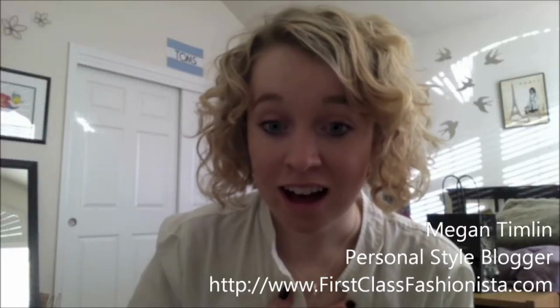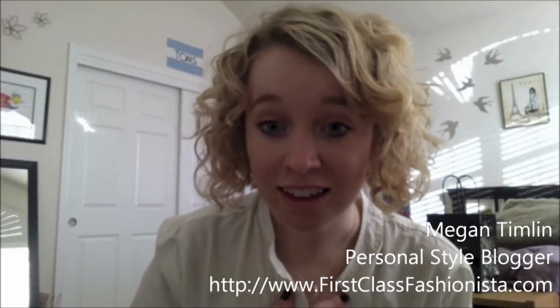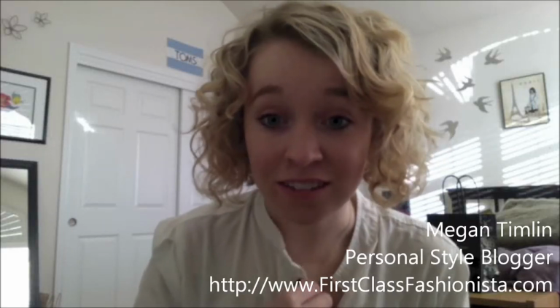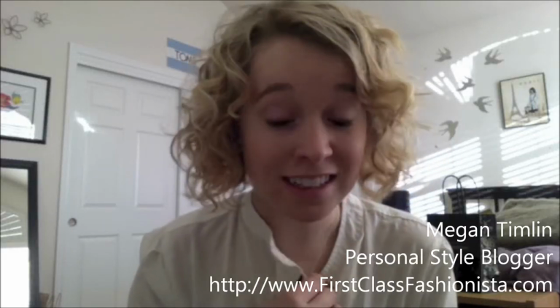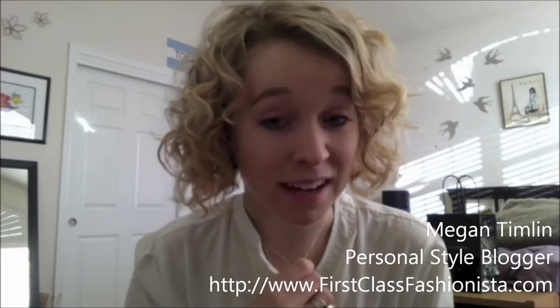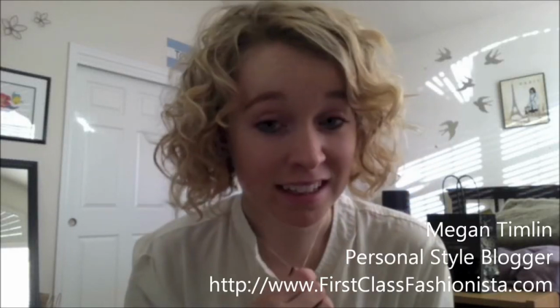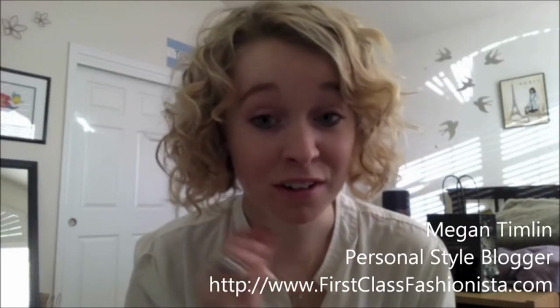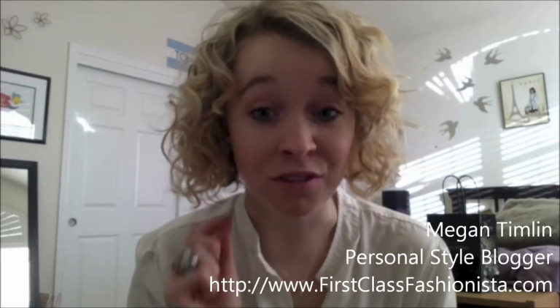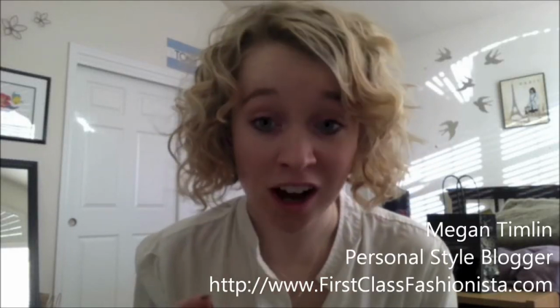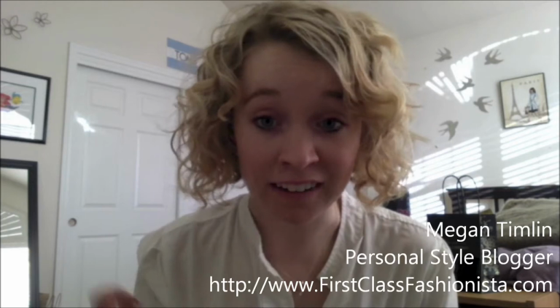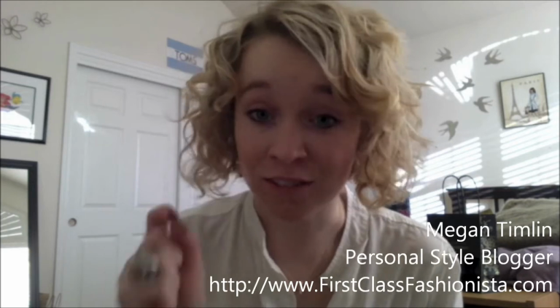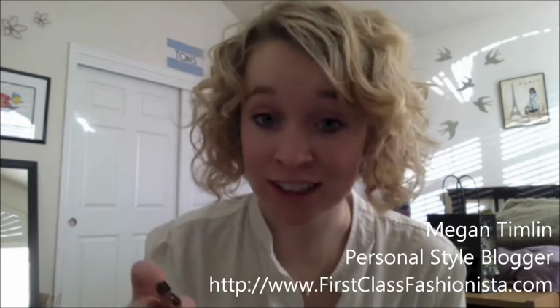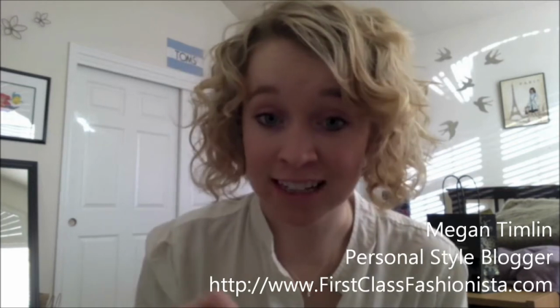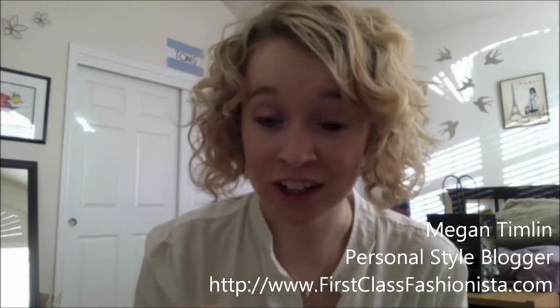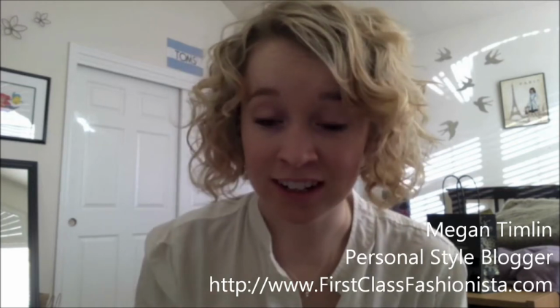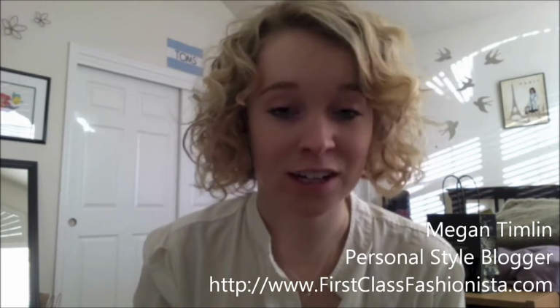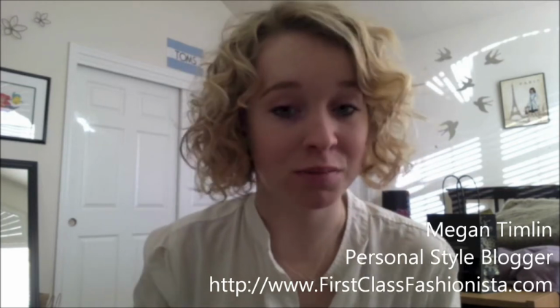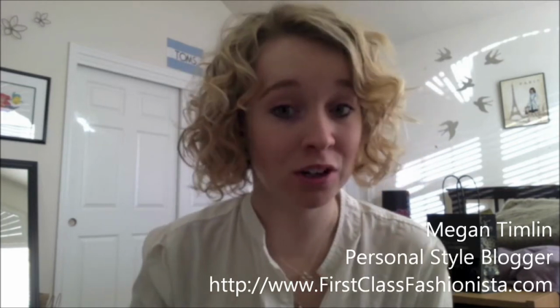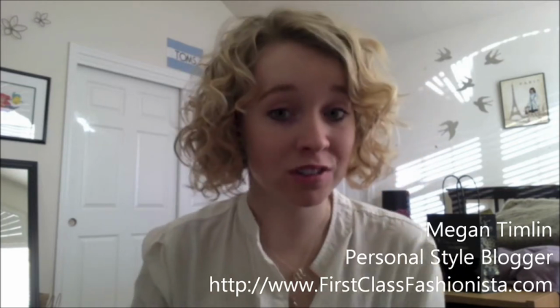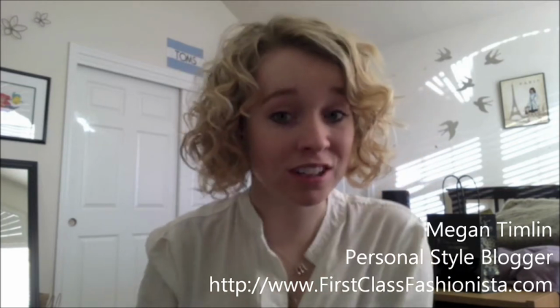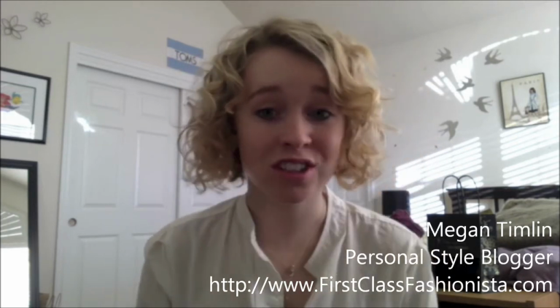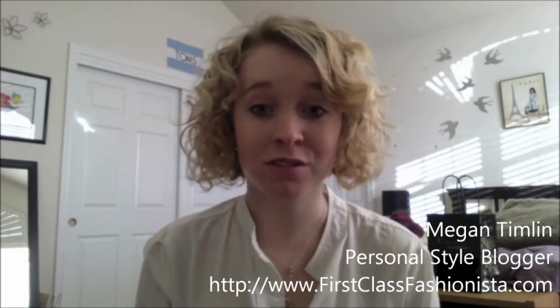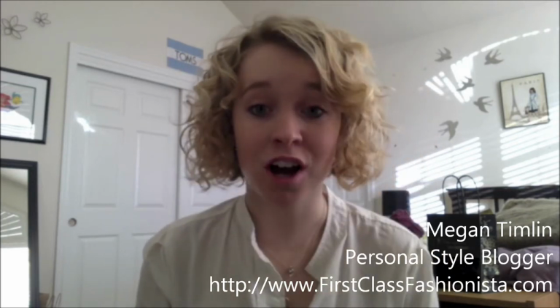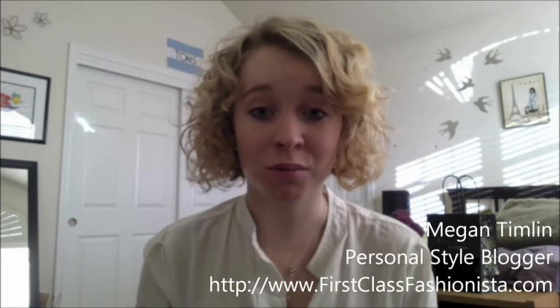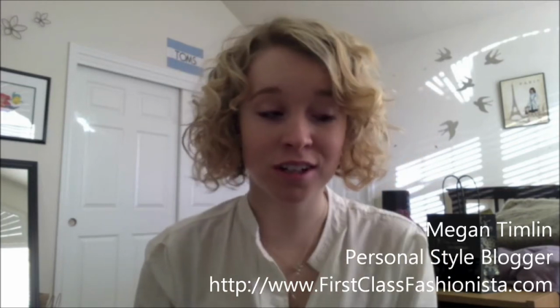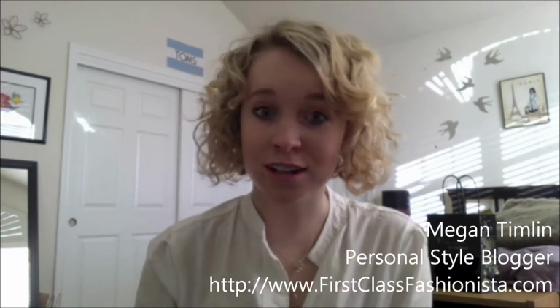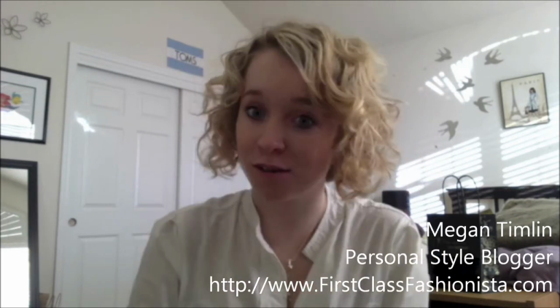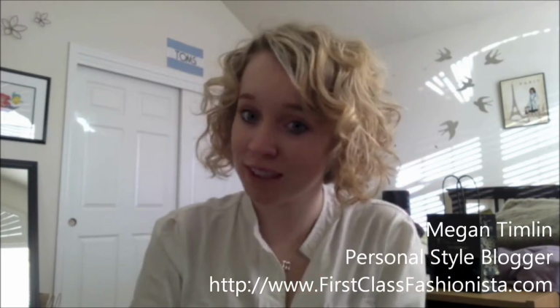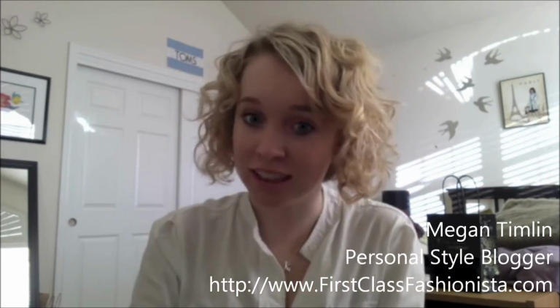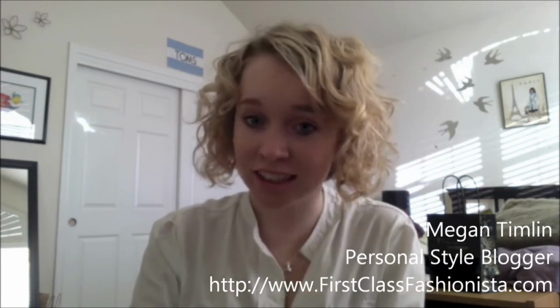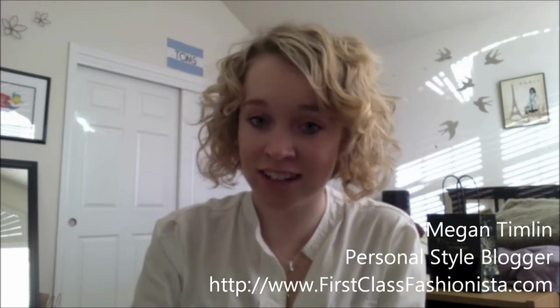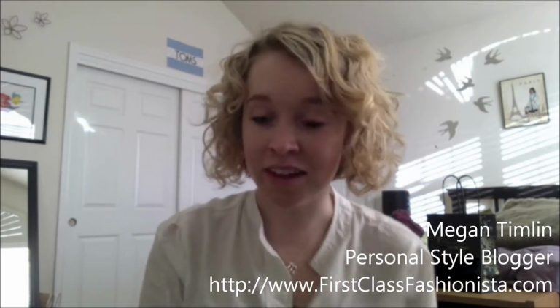Hello! This is Megan Timlin vlogging for First Class Fashionista. That was my New Year's resolution — to vlog more — so here goes nothing.